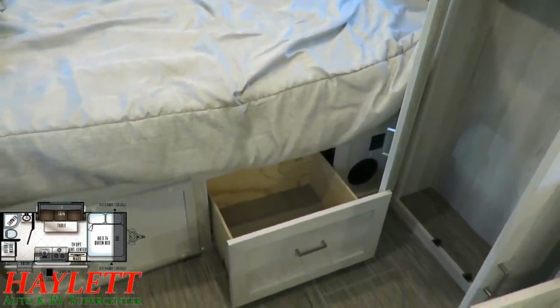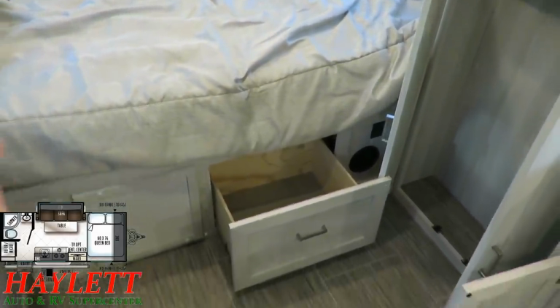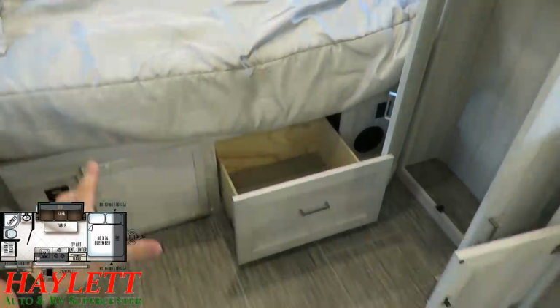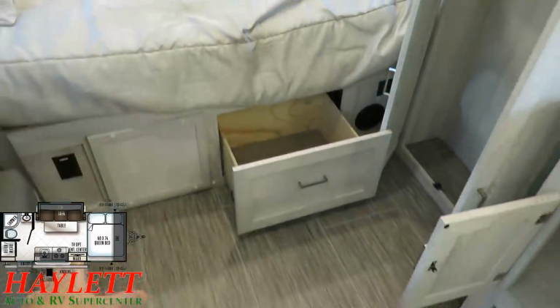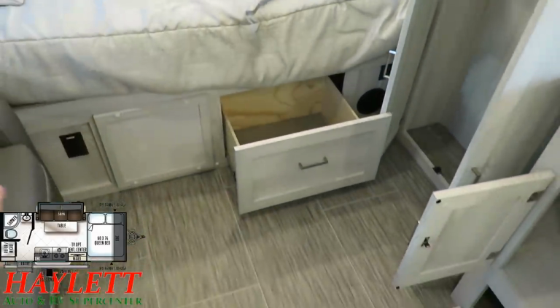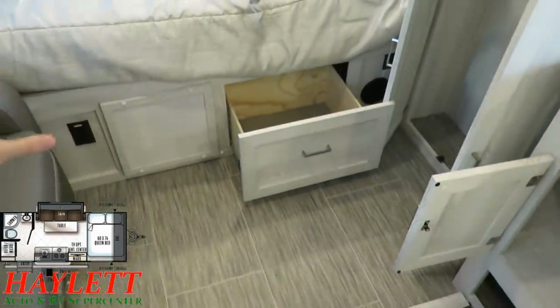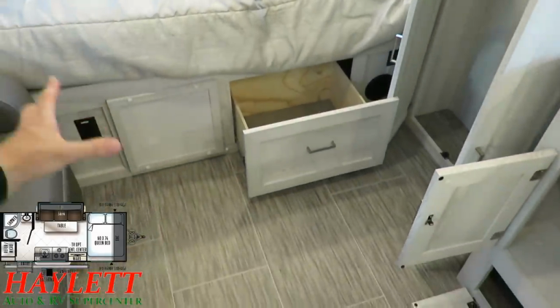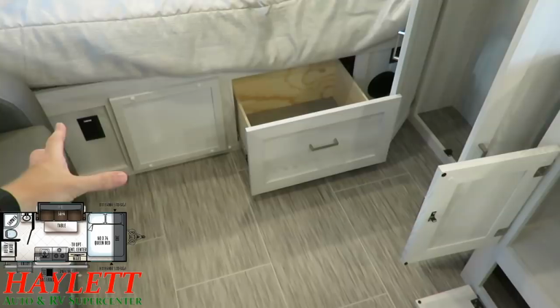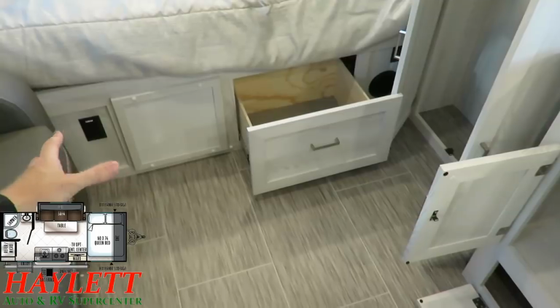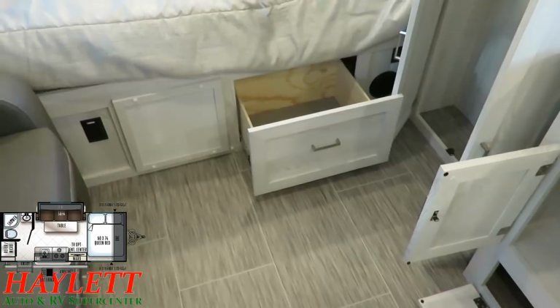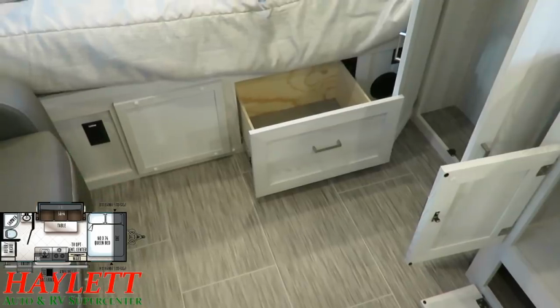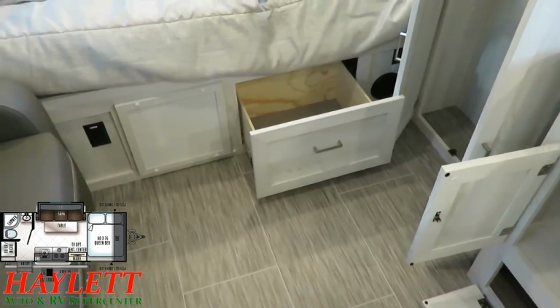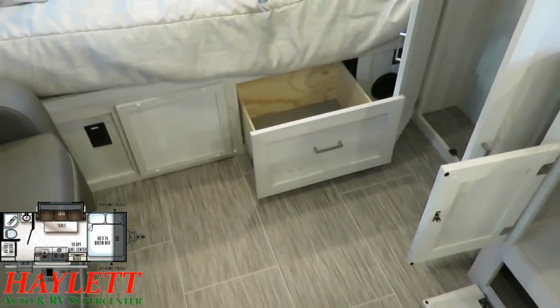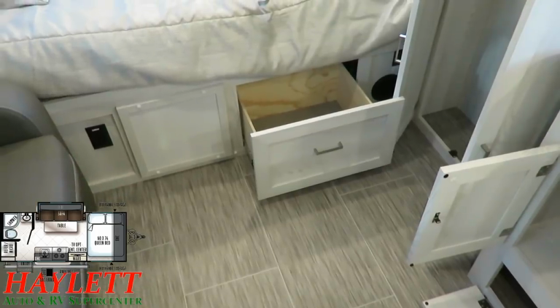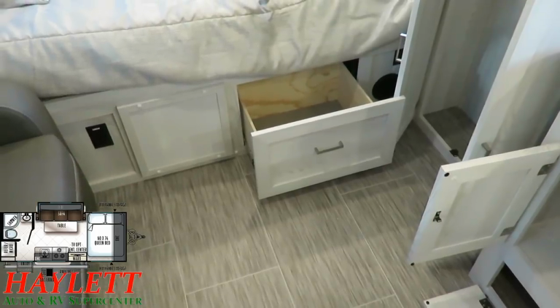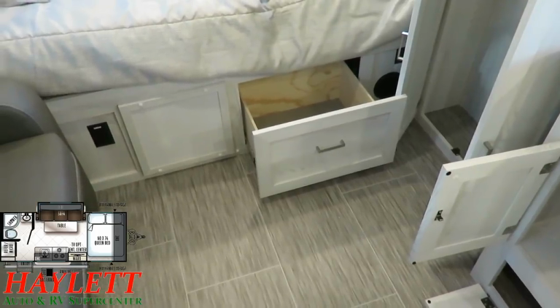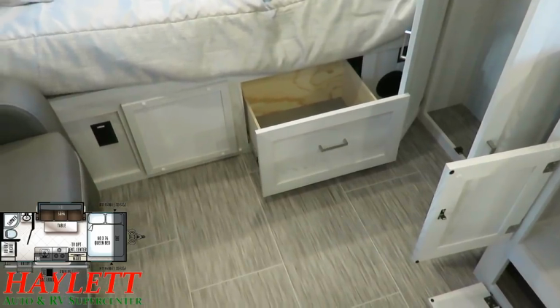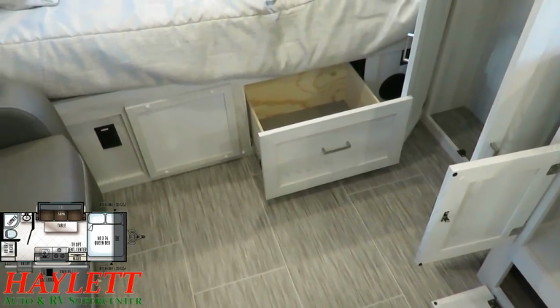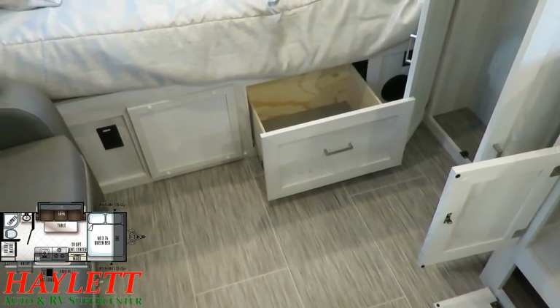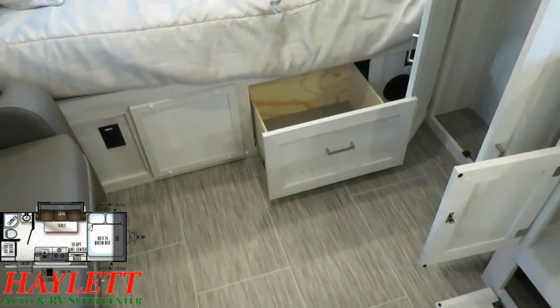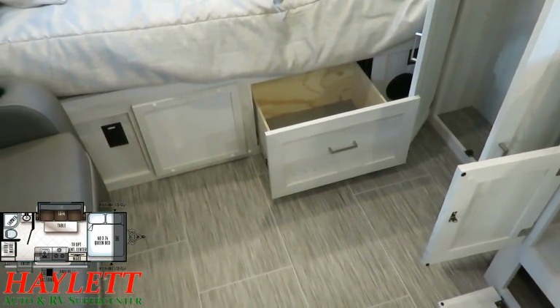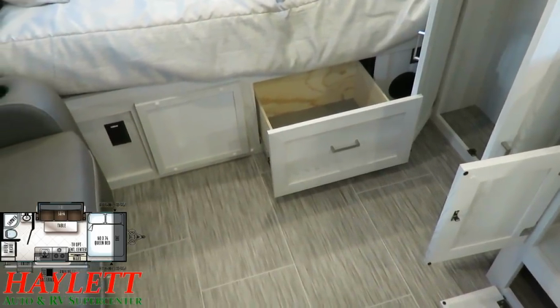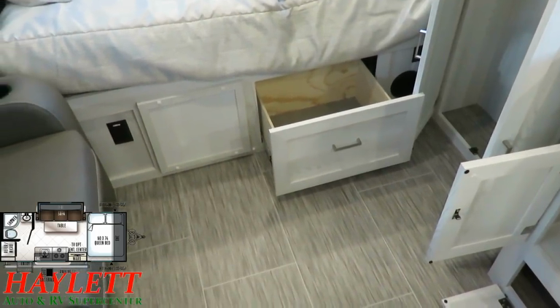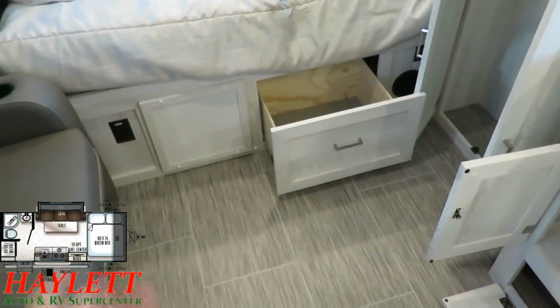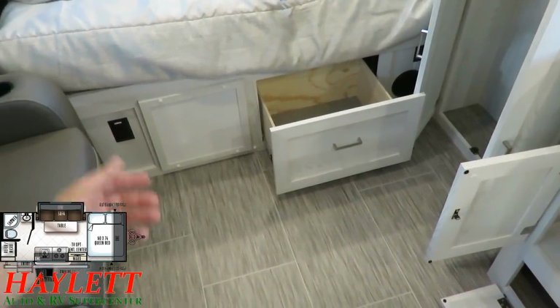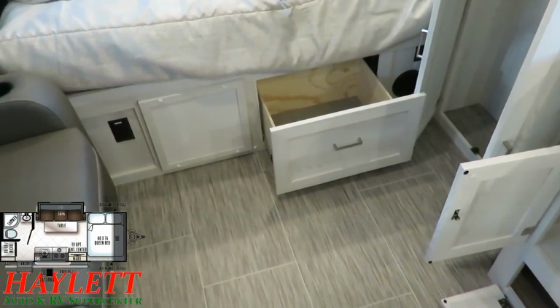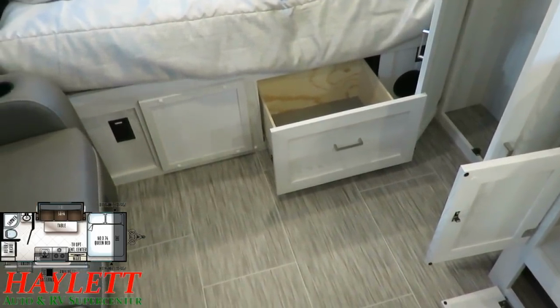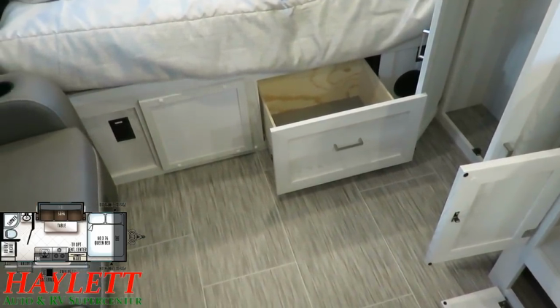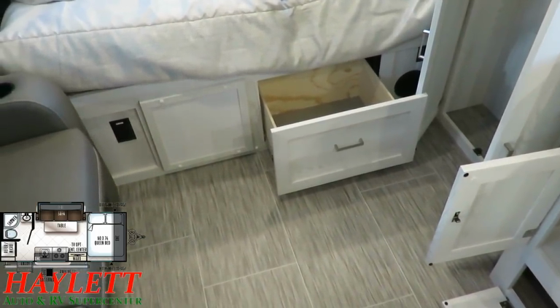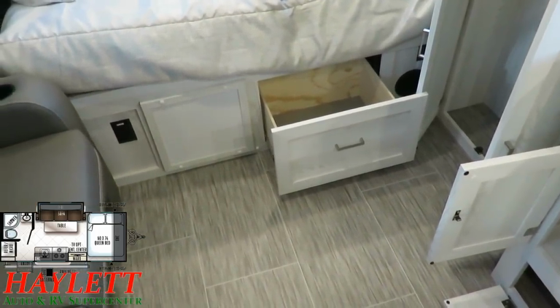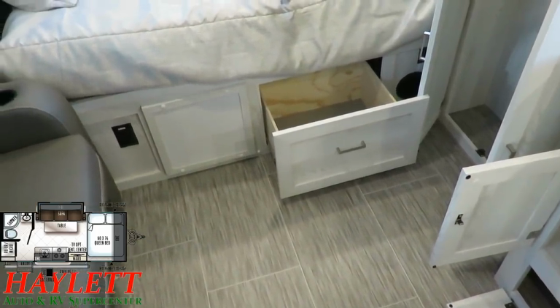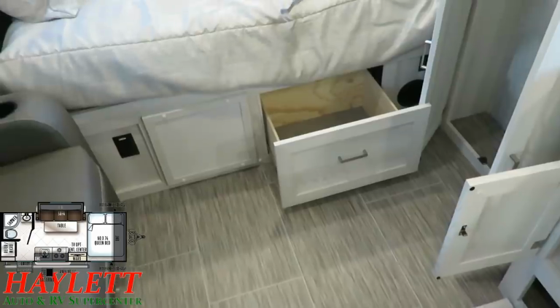They were left with this open pocket and they said — put a drawer in it. We're Rockwood. We don't waste anything. Drawers are better than wasted space.